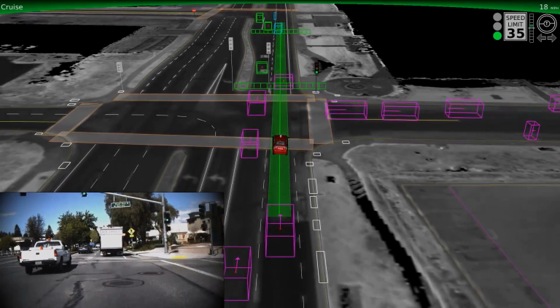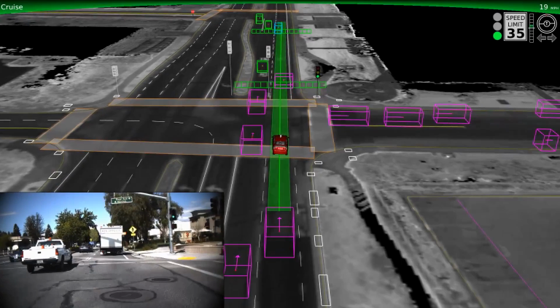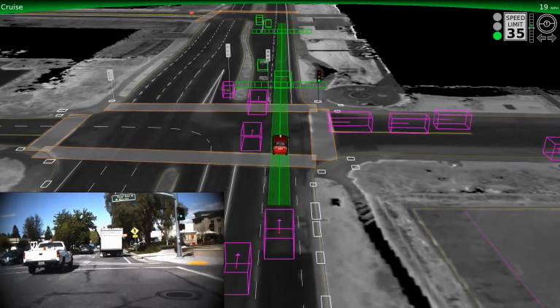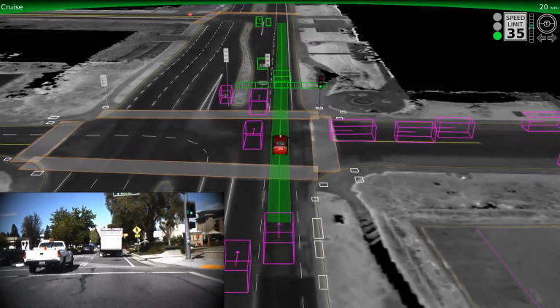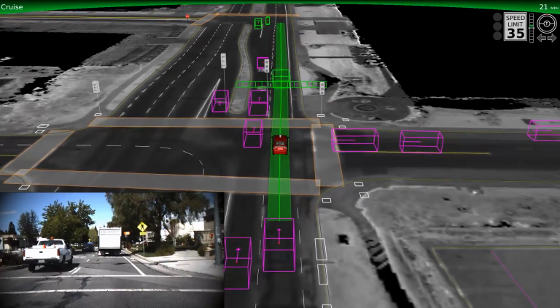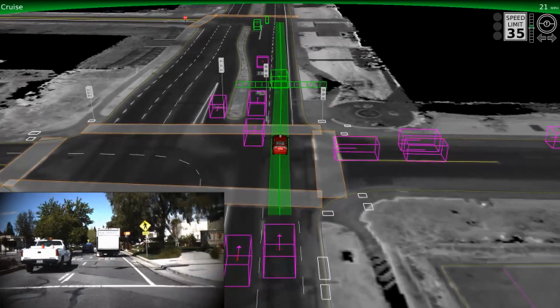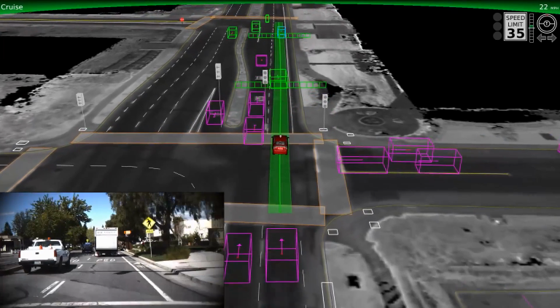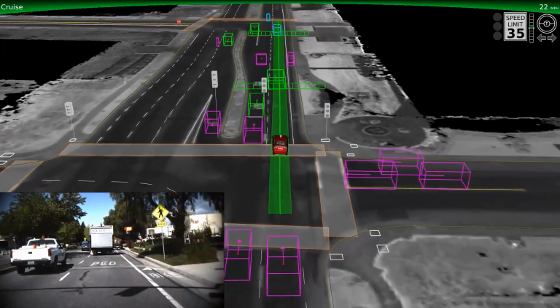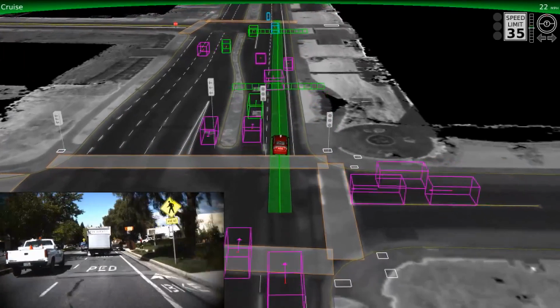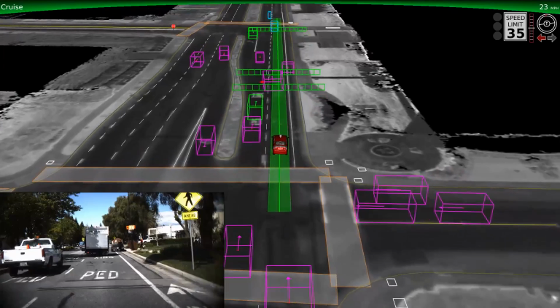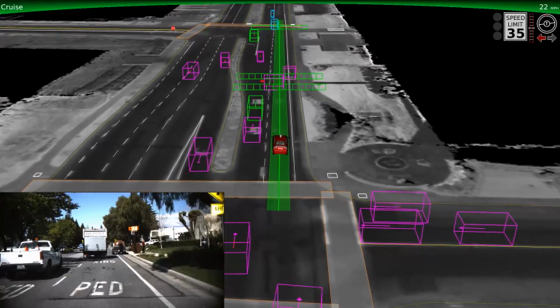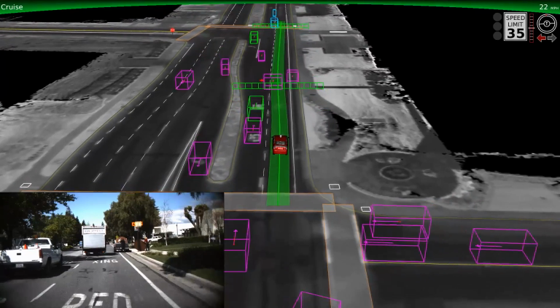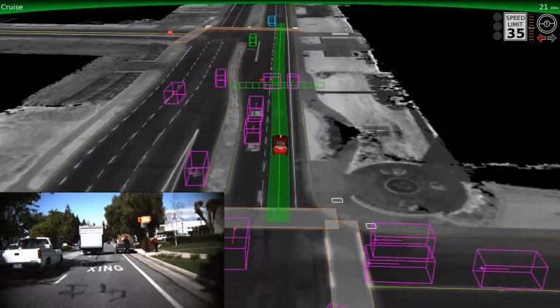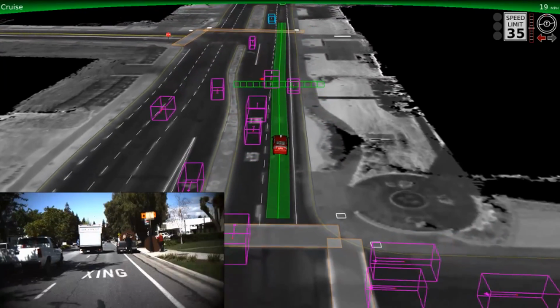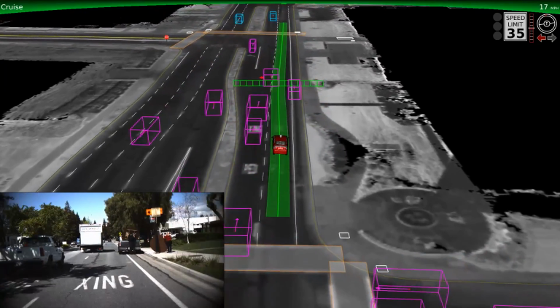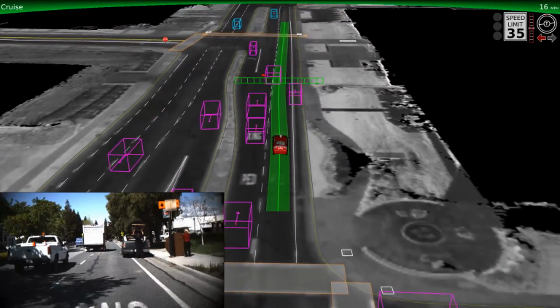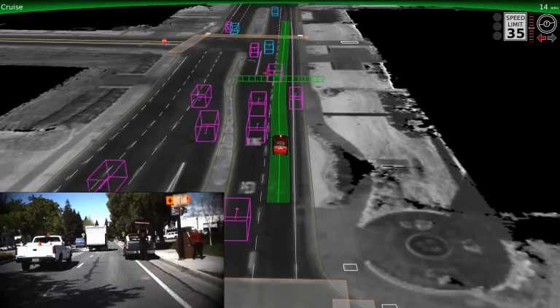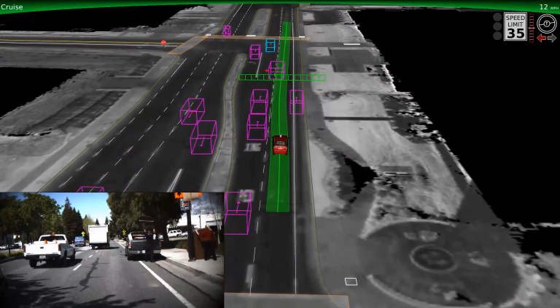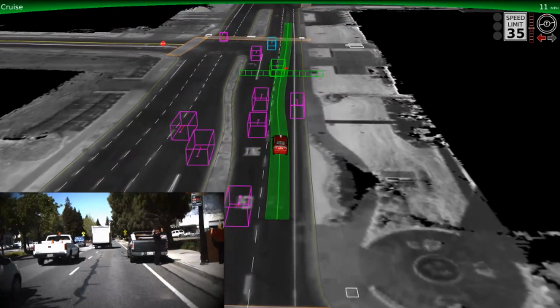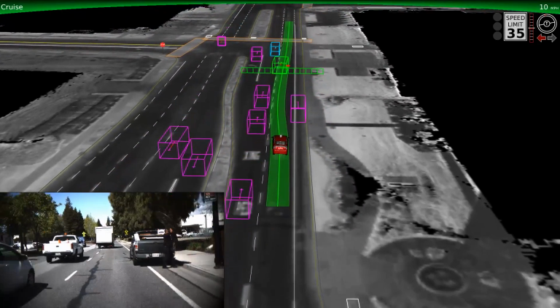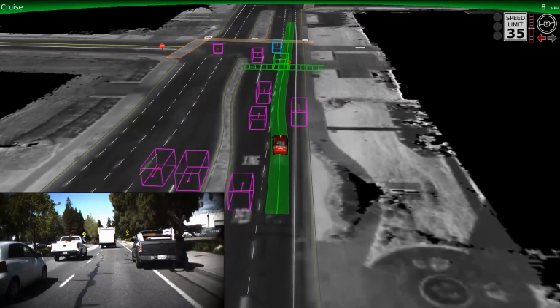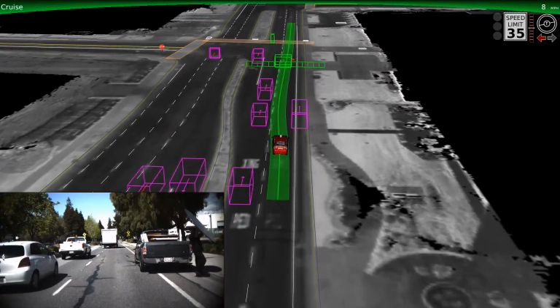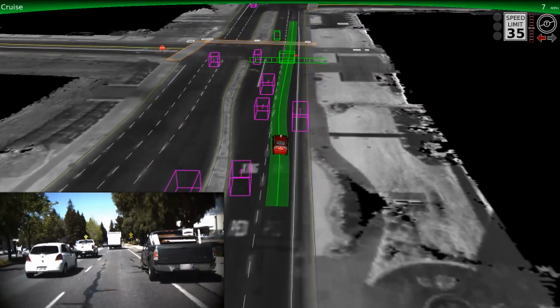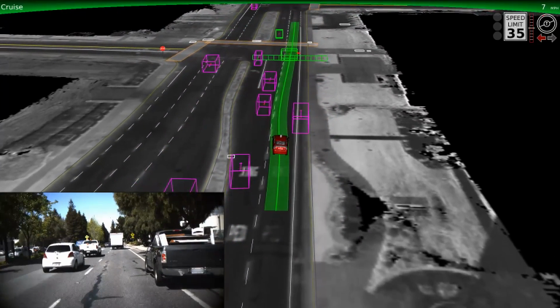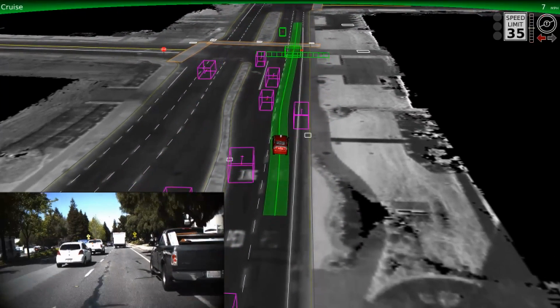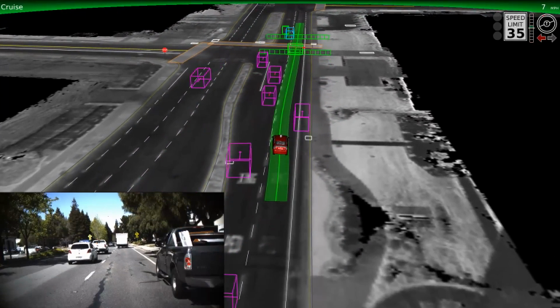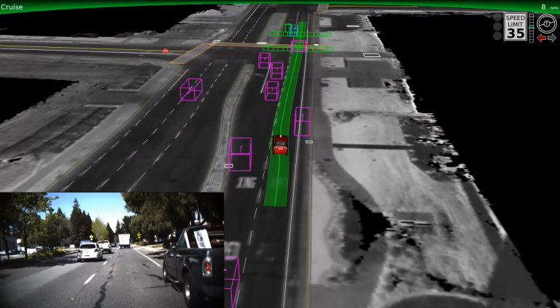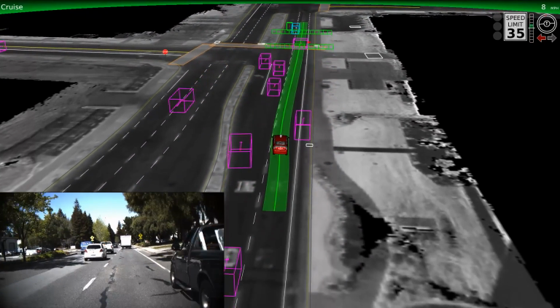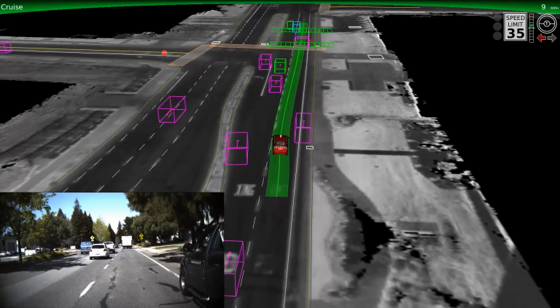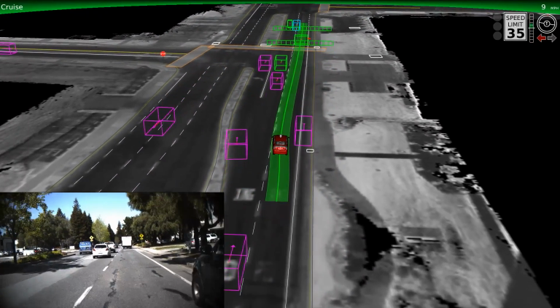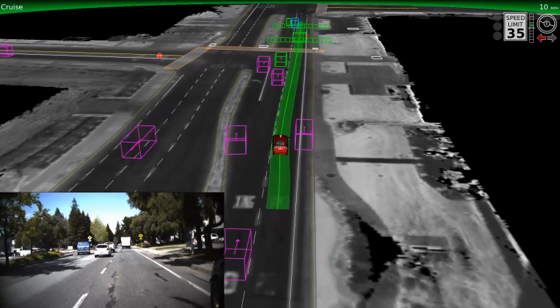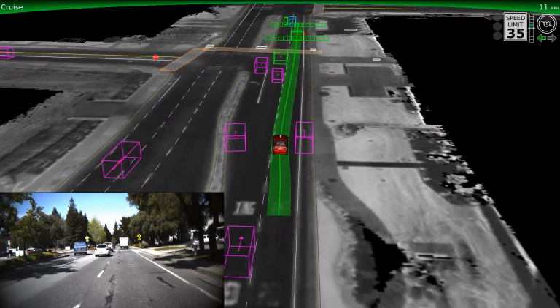You'll also notice the vehicle typically moves to keep a safe distance away from large obstacles, like this truck stopped on the side of the road.